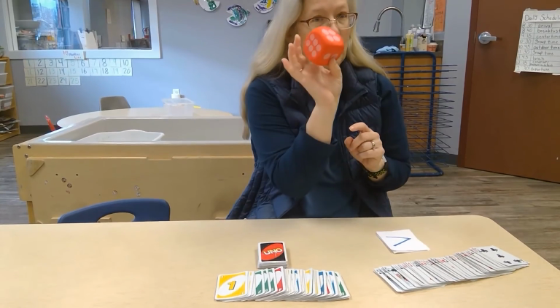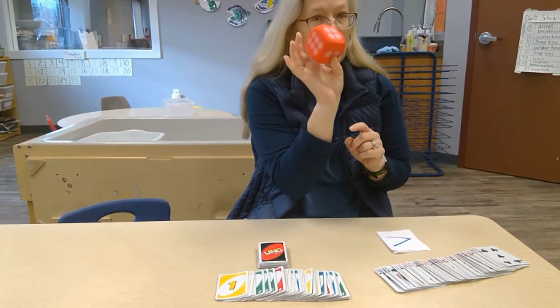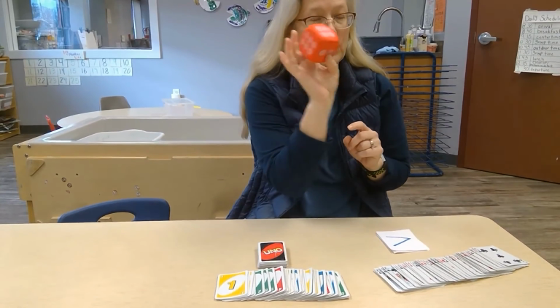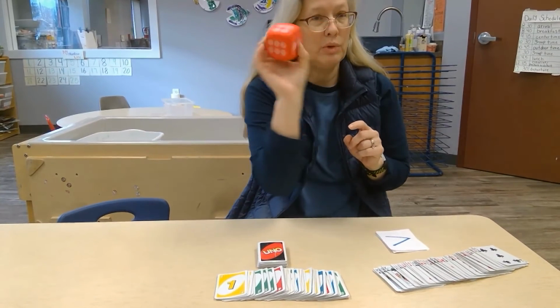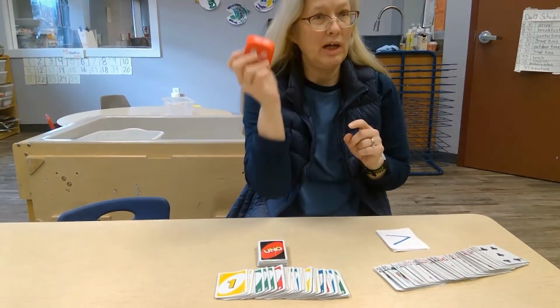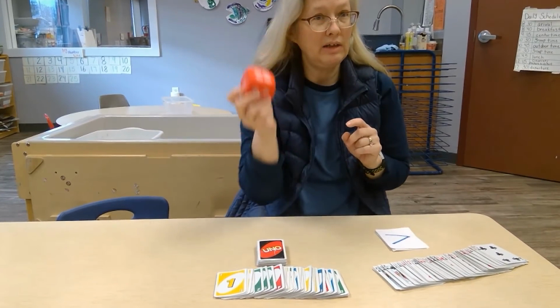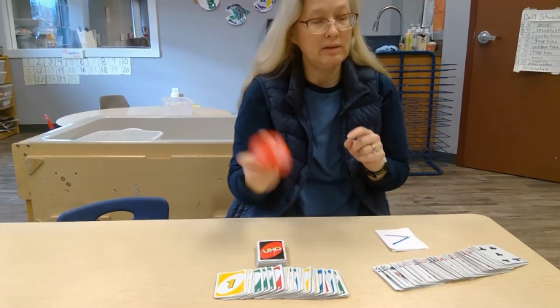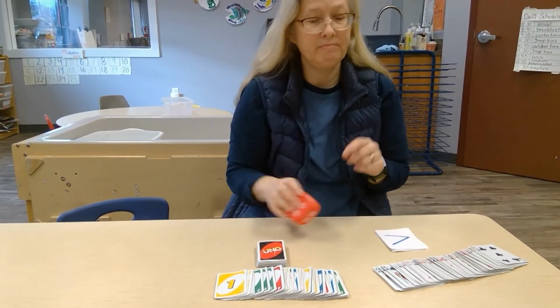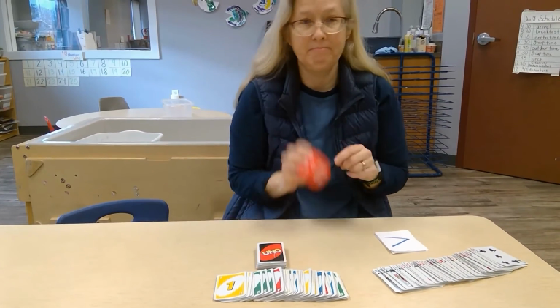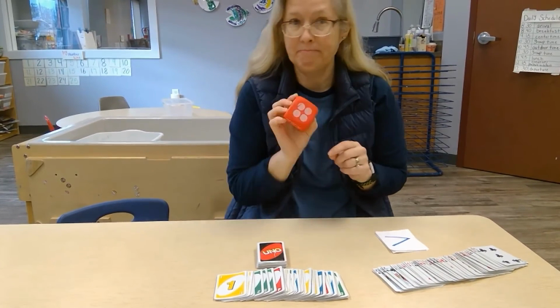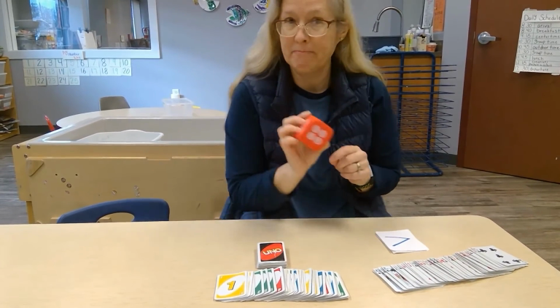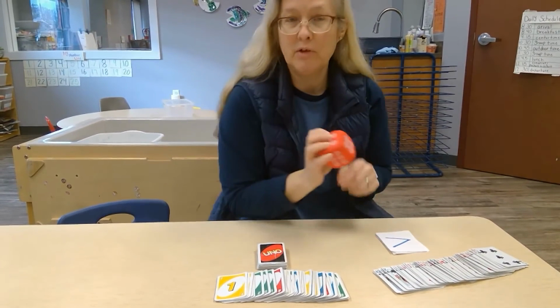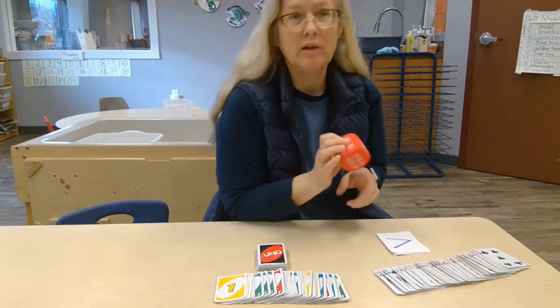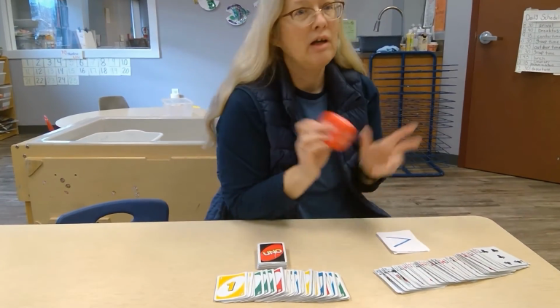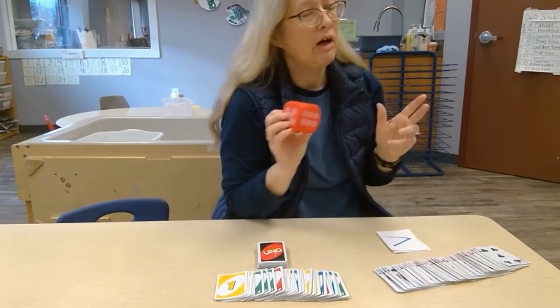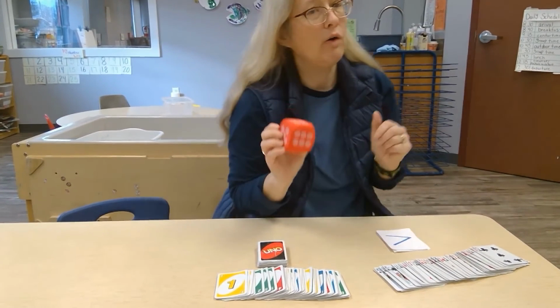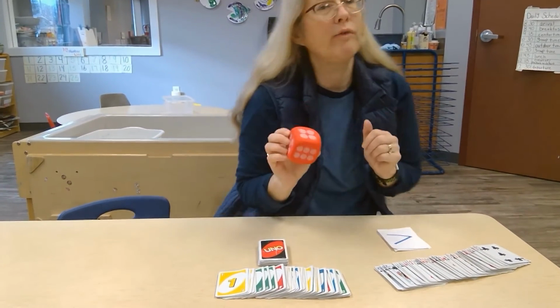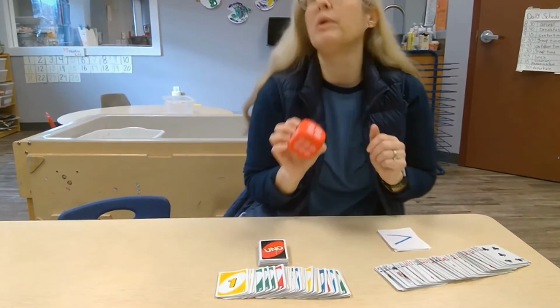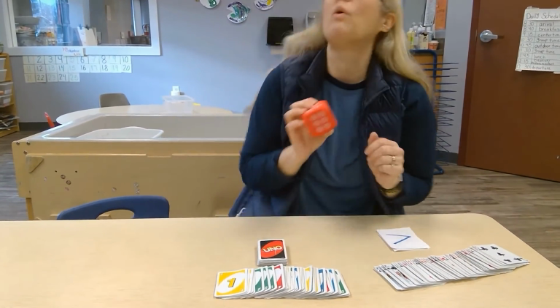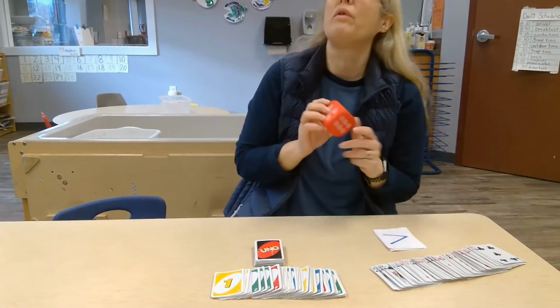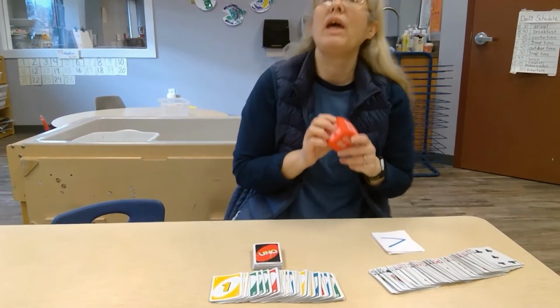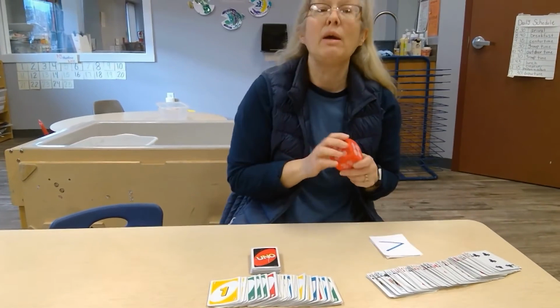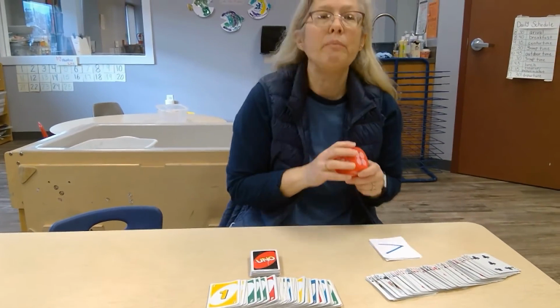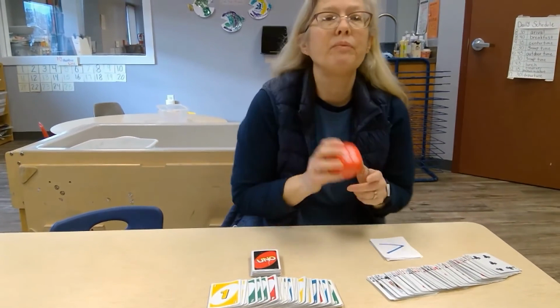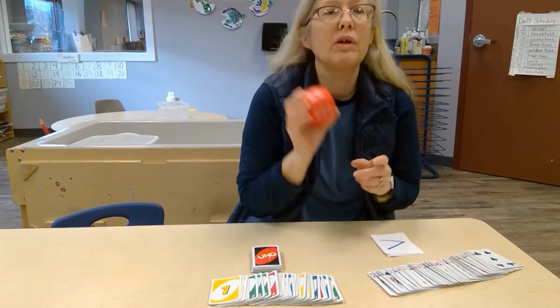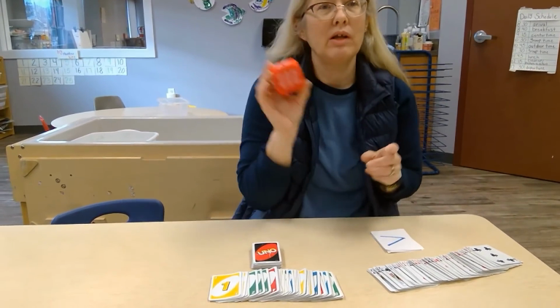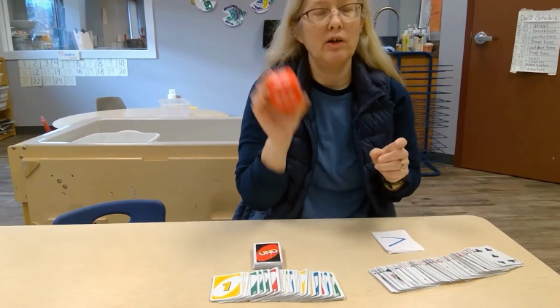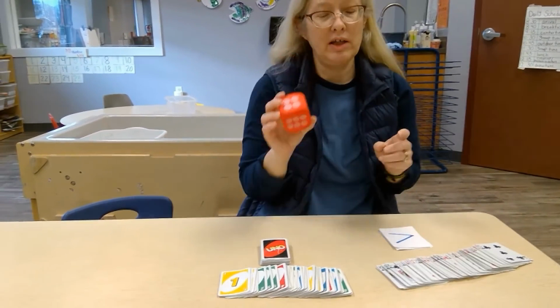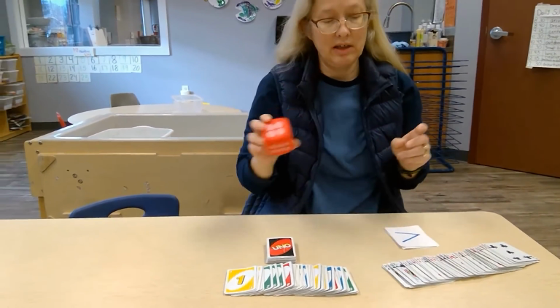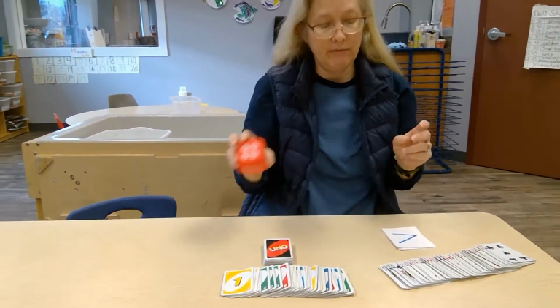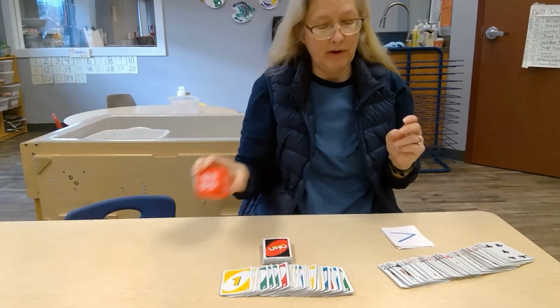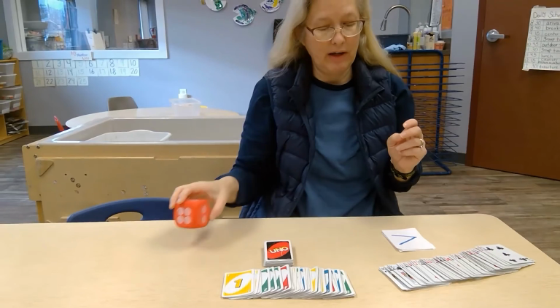Dollar store dice, or from an old game — they're easy to find.